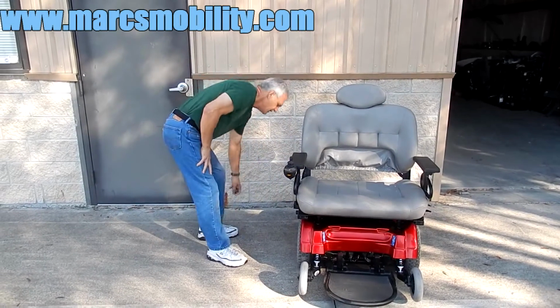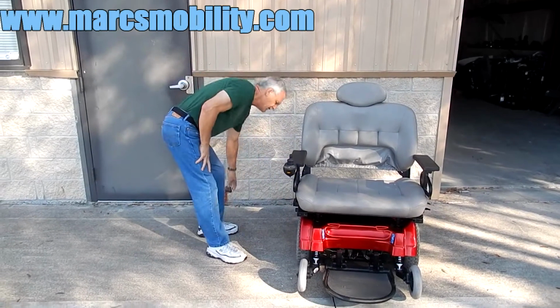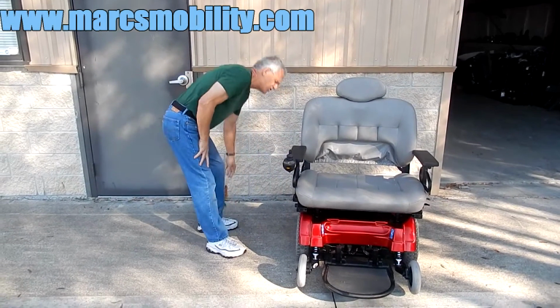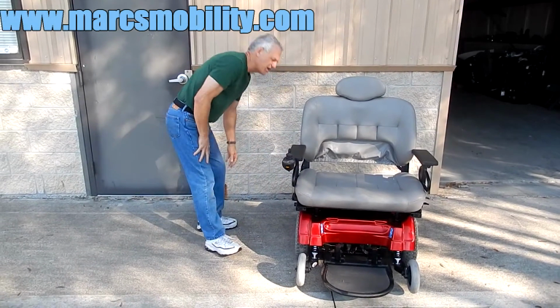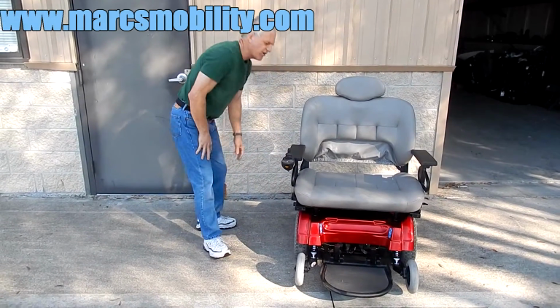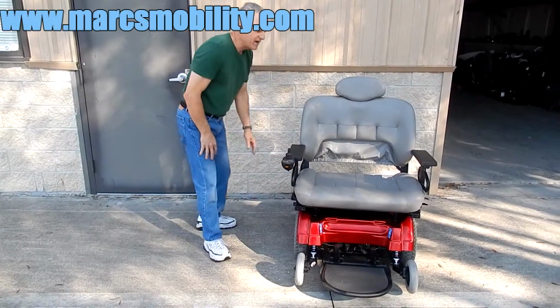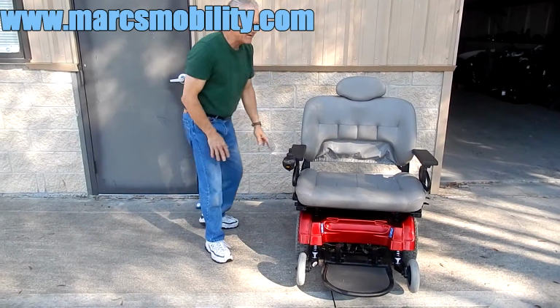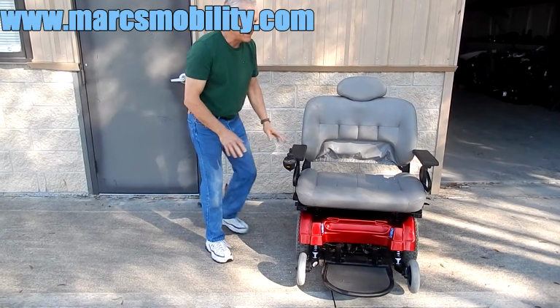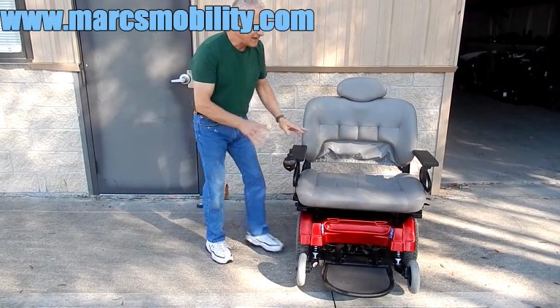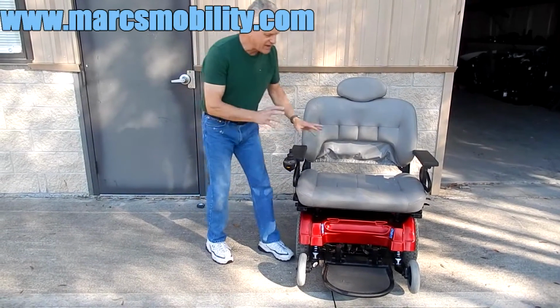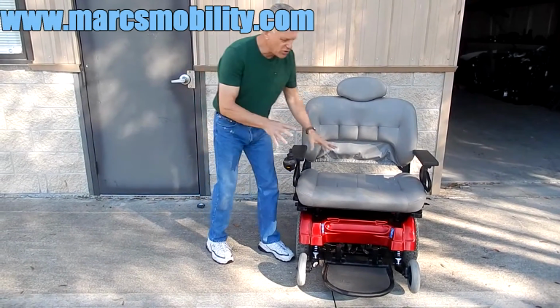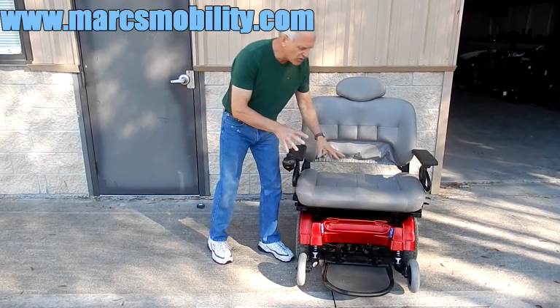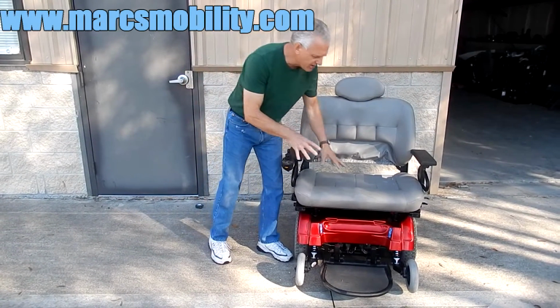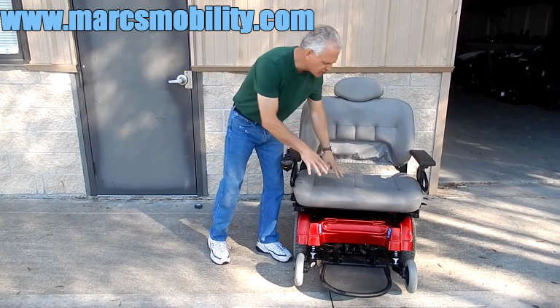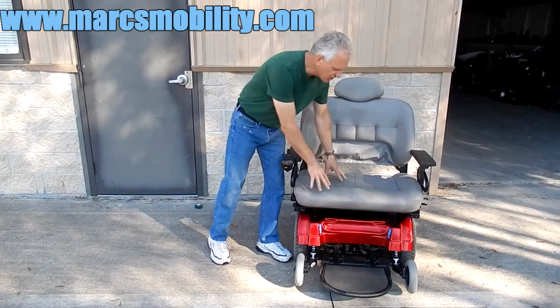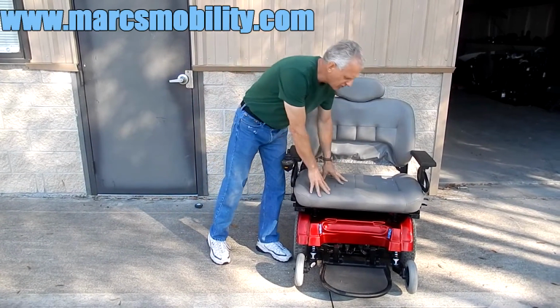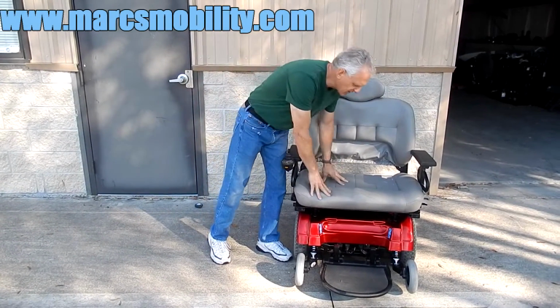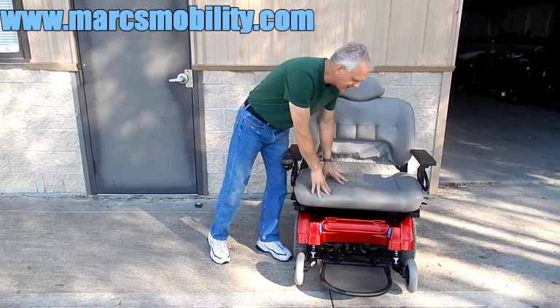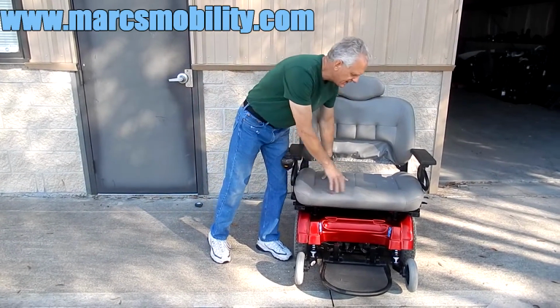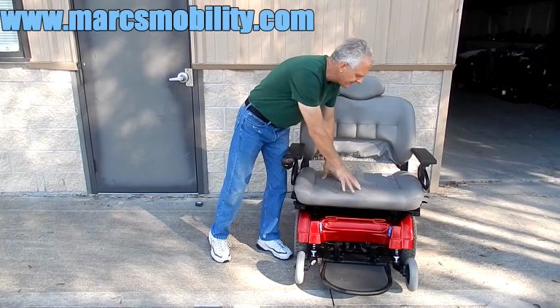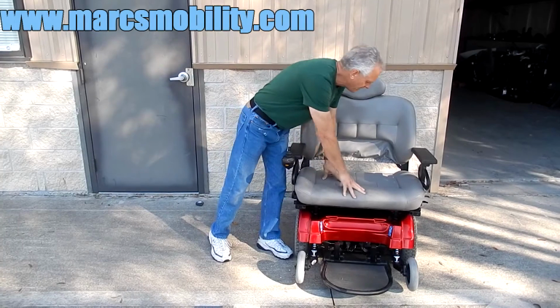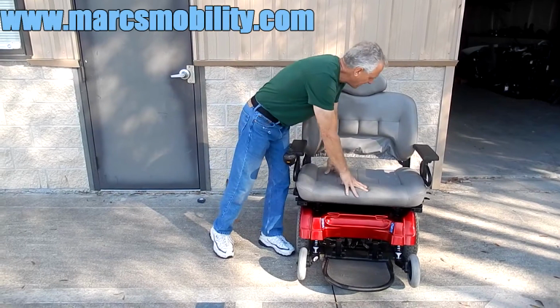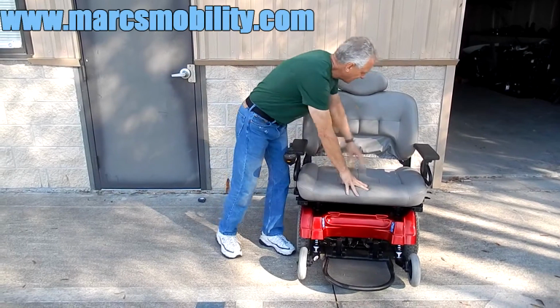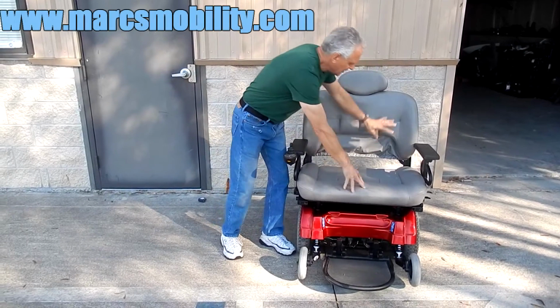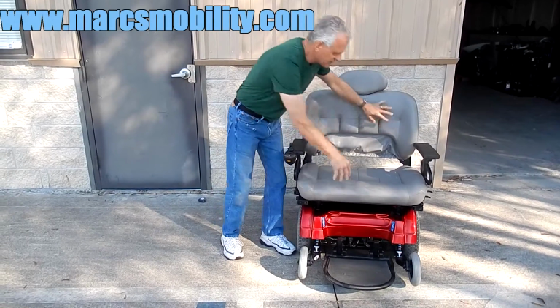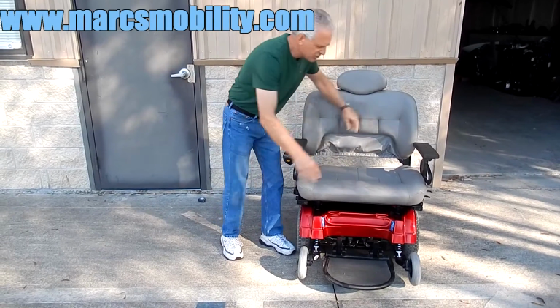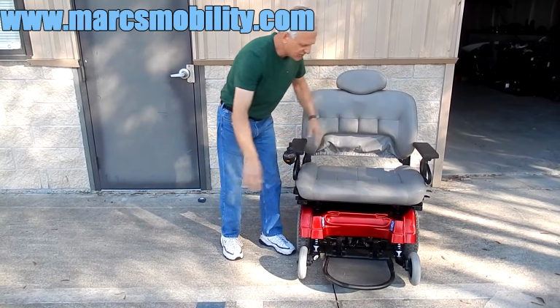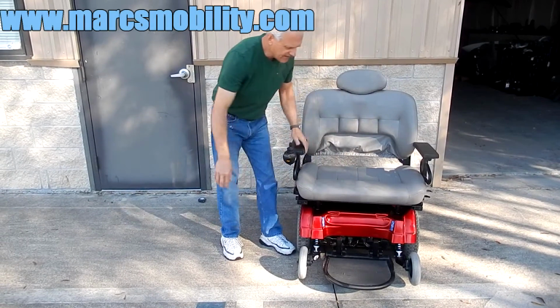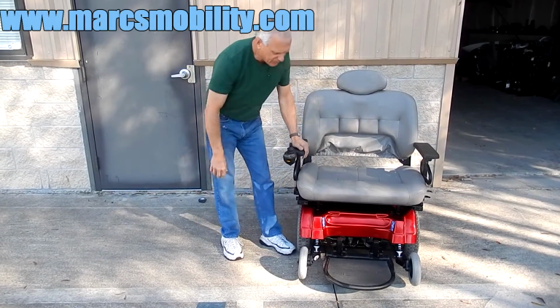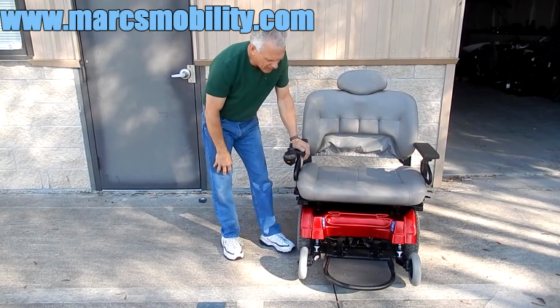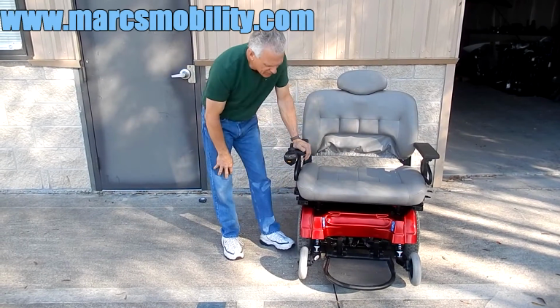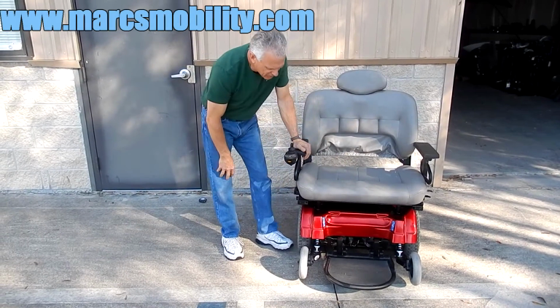This chair is in like new condition, as you can see. Everything on this chair is like brand new.